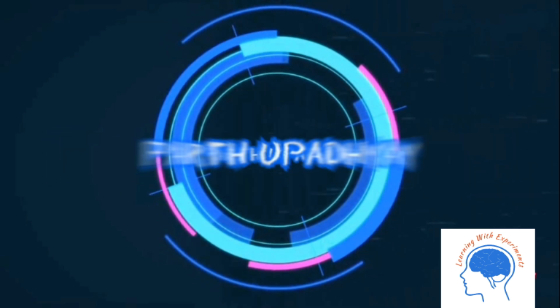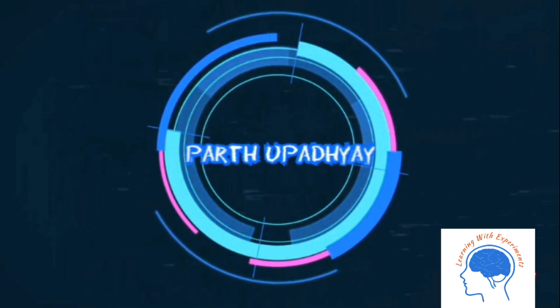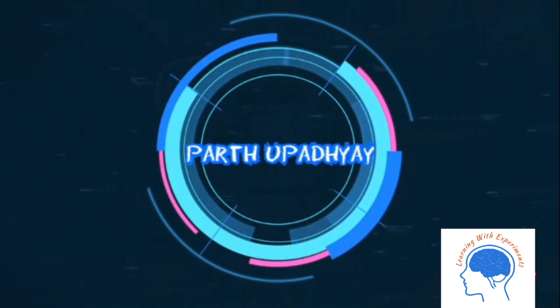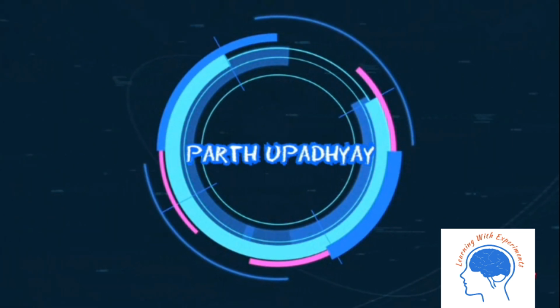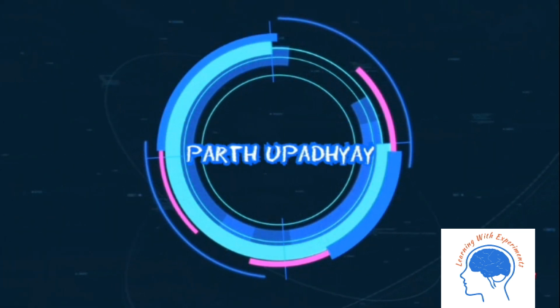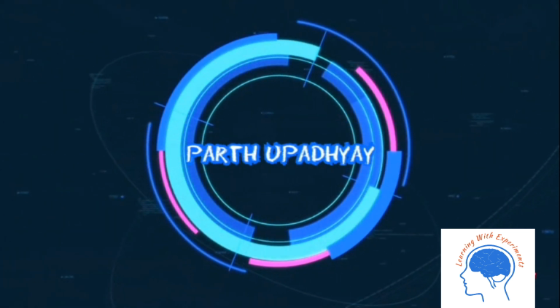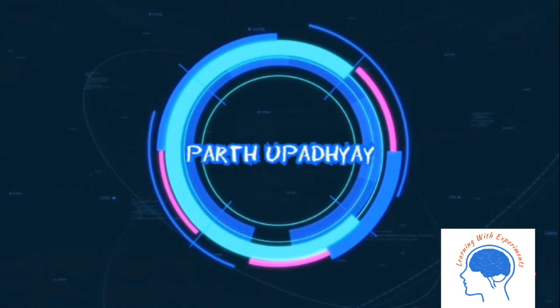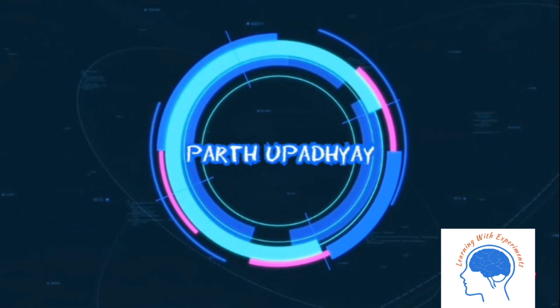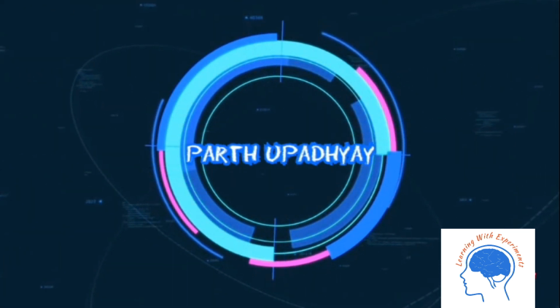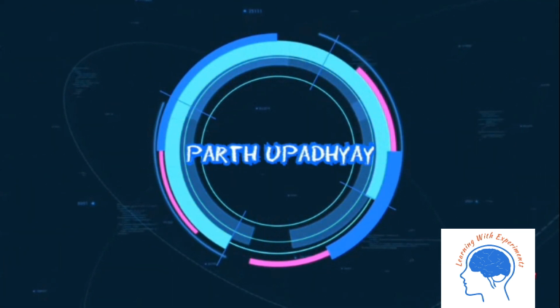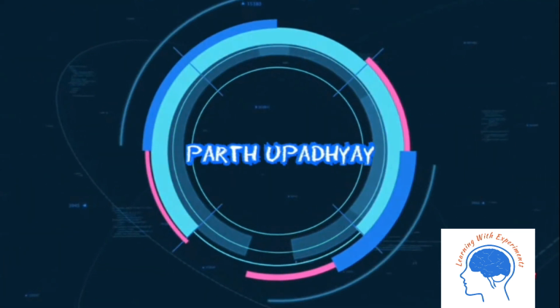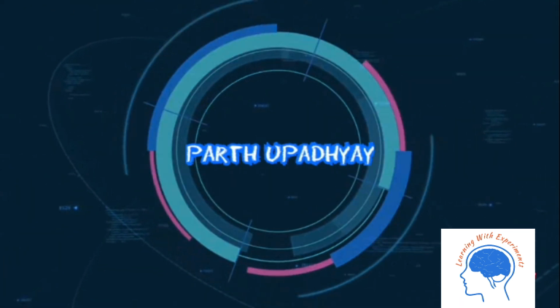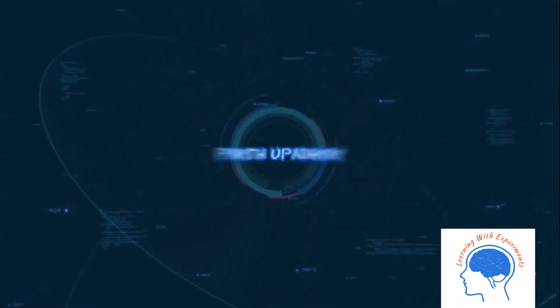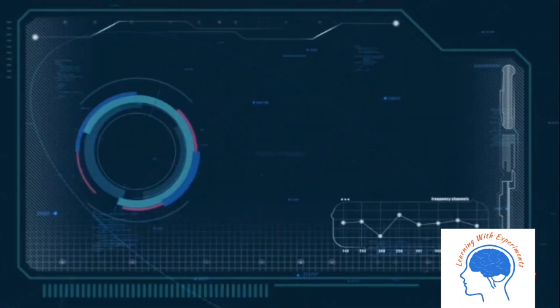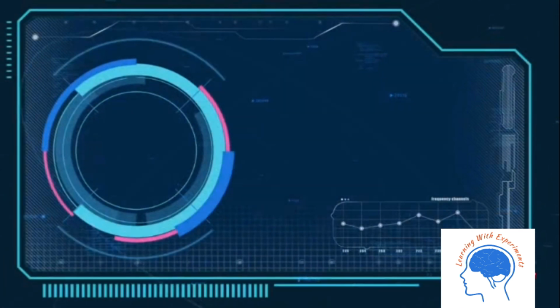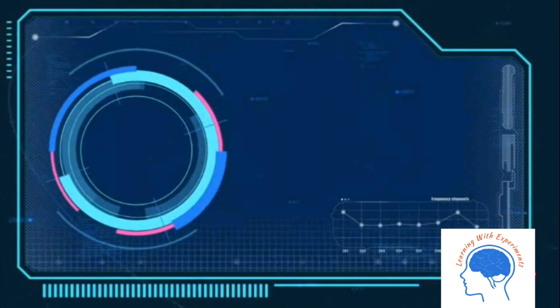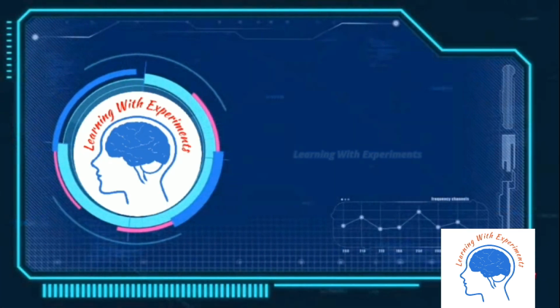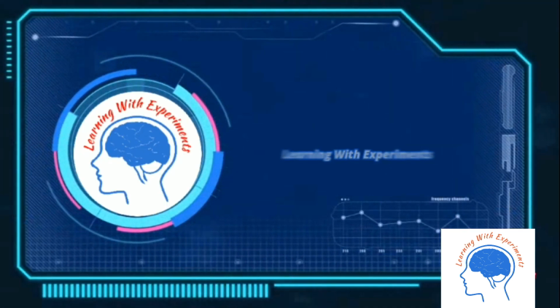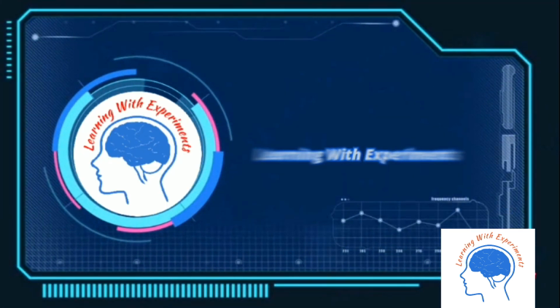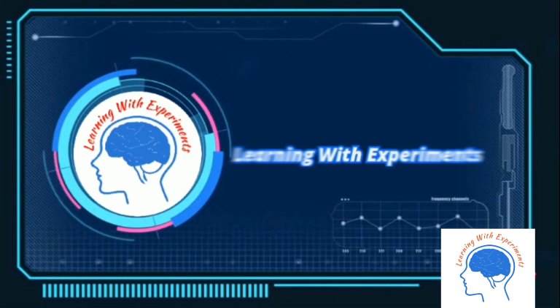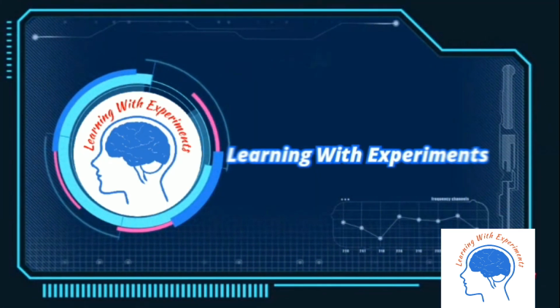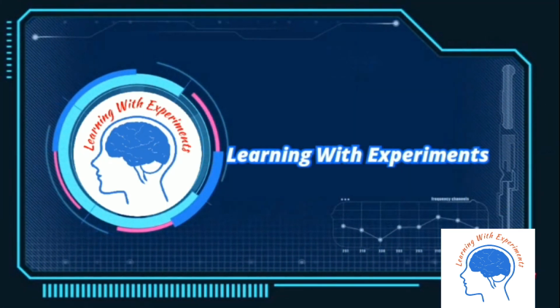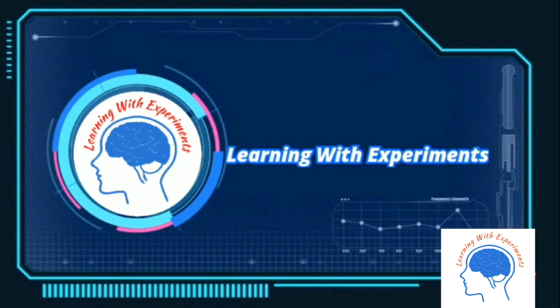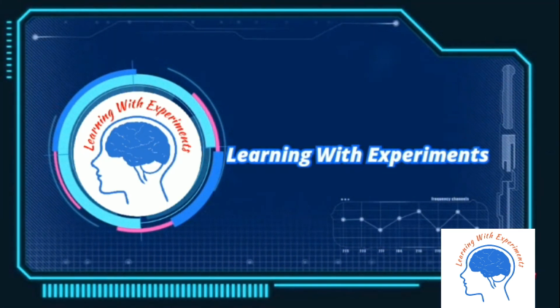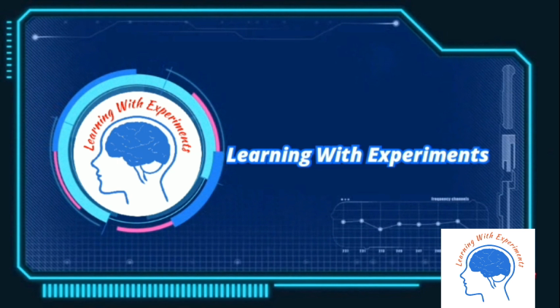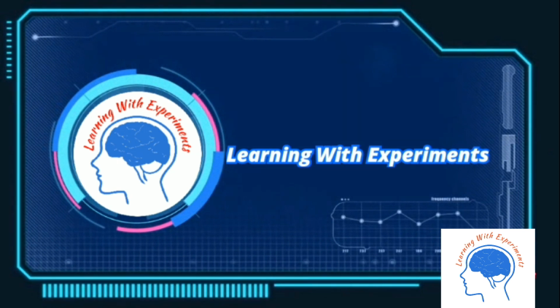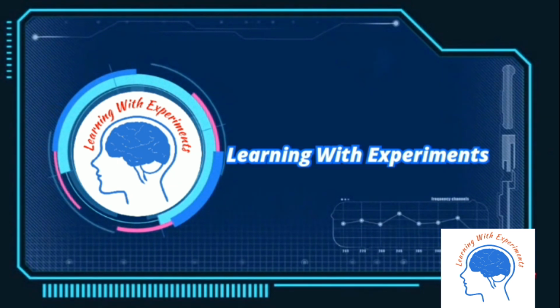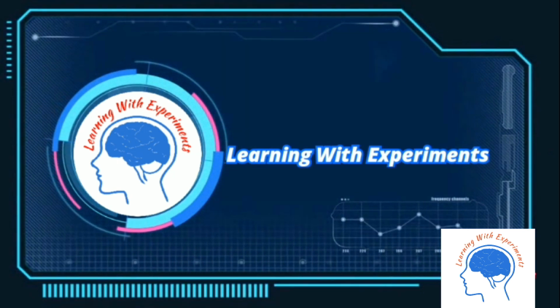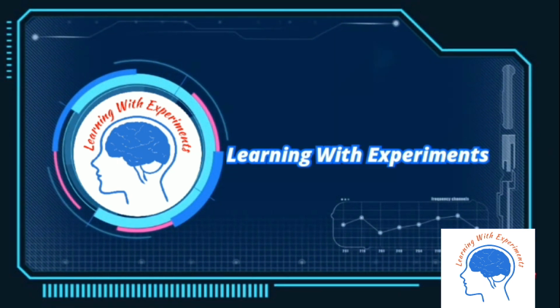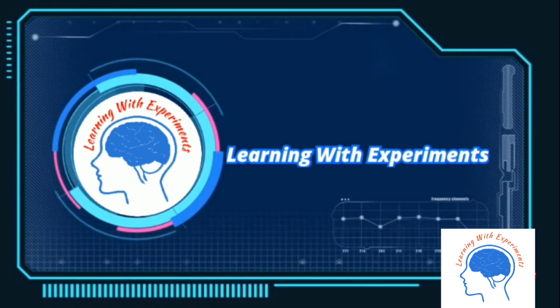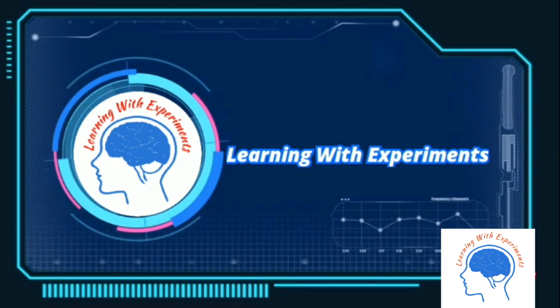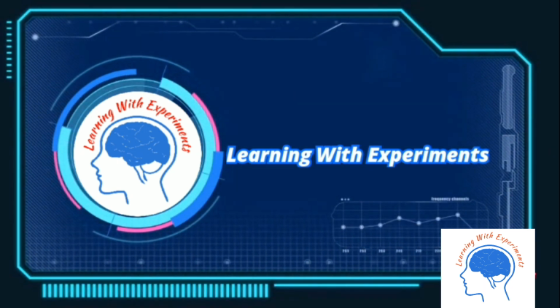Hi friends, welcome to my channel Learning with Experiments. Today we will do some fun activities. So let's get started.